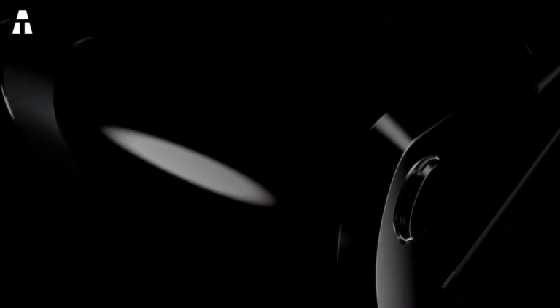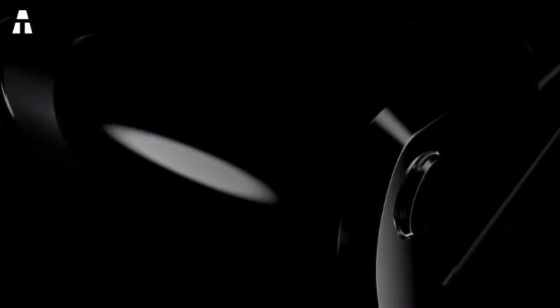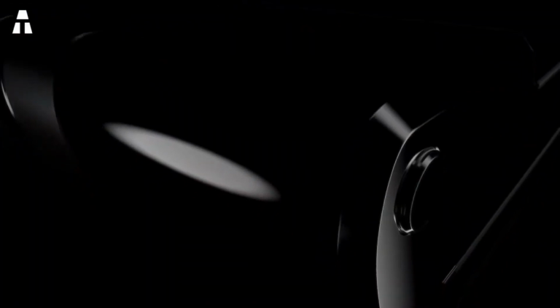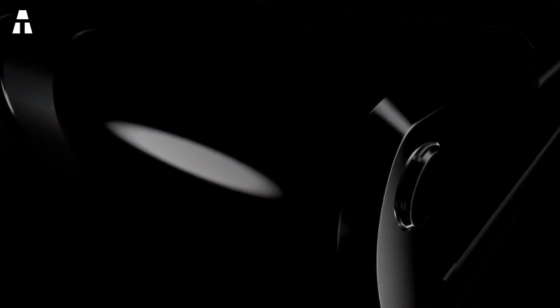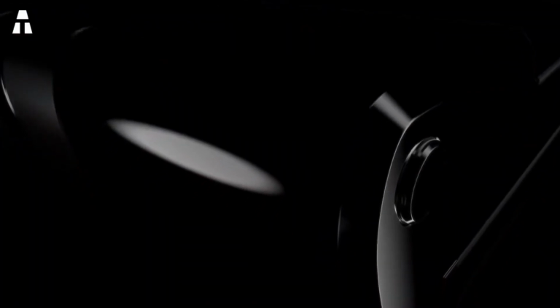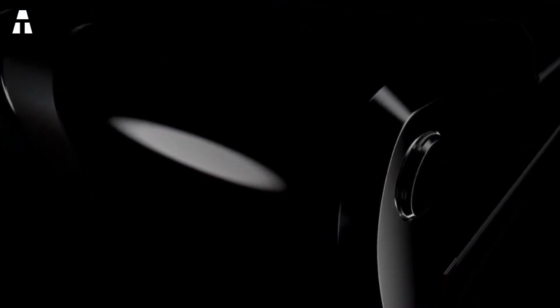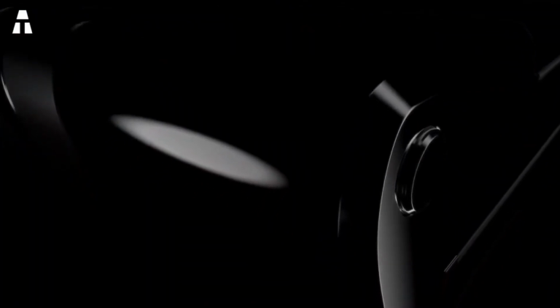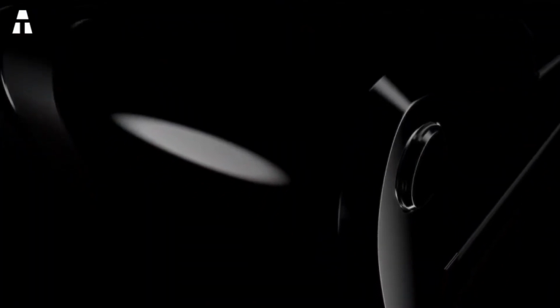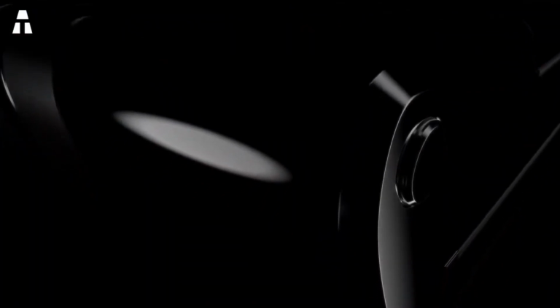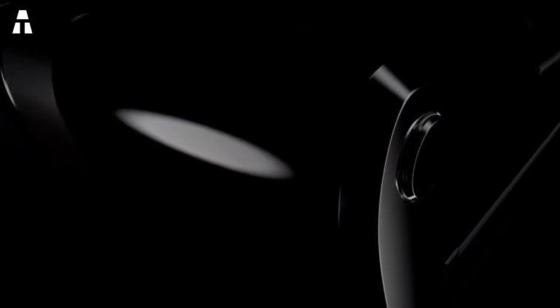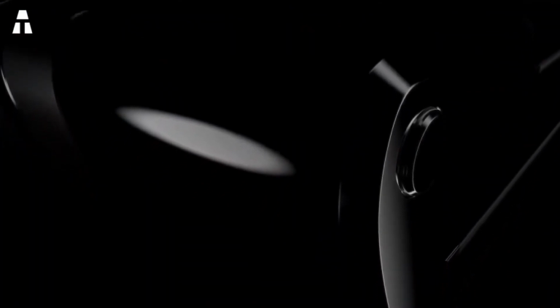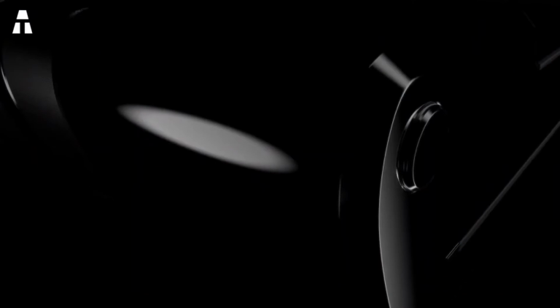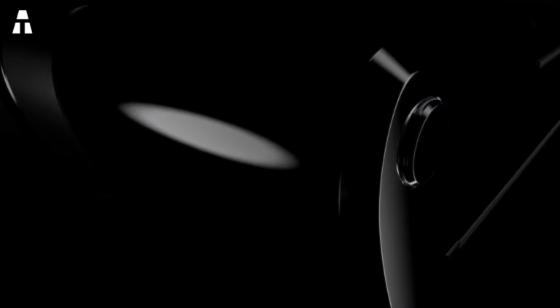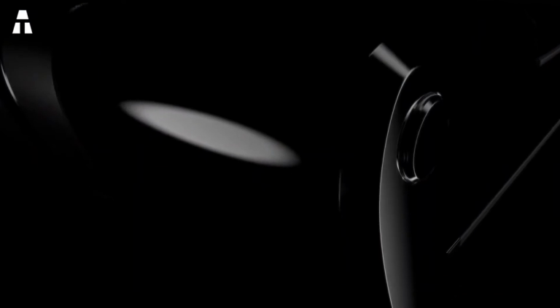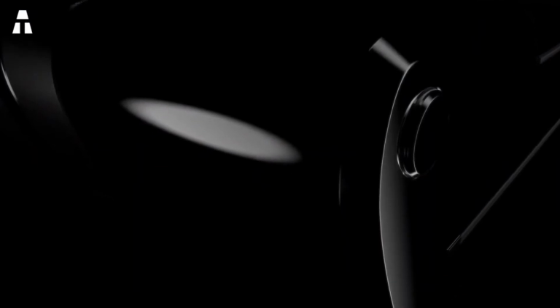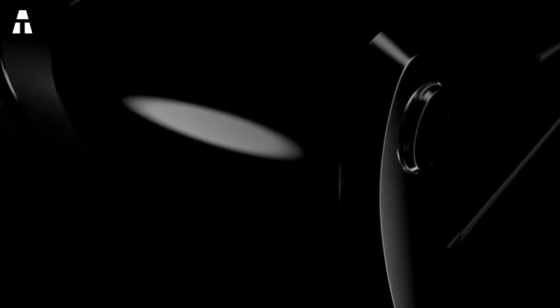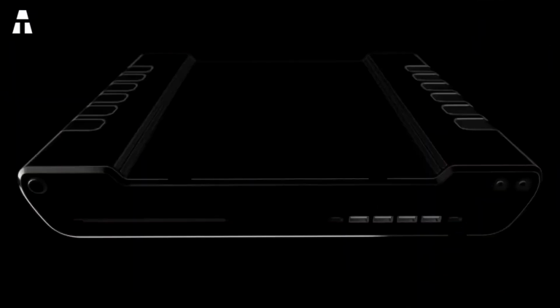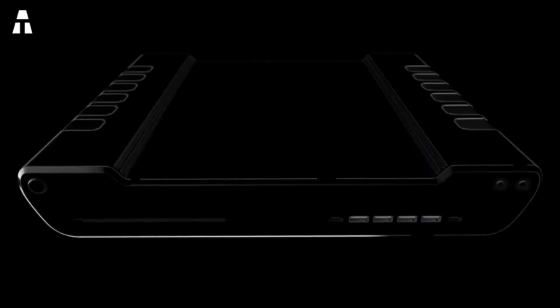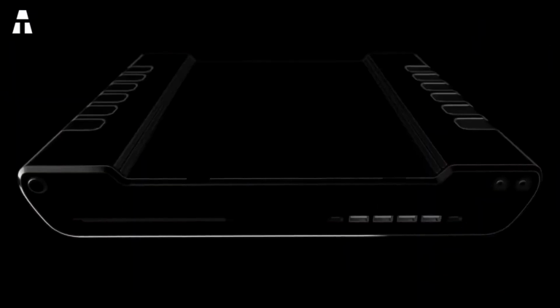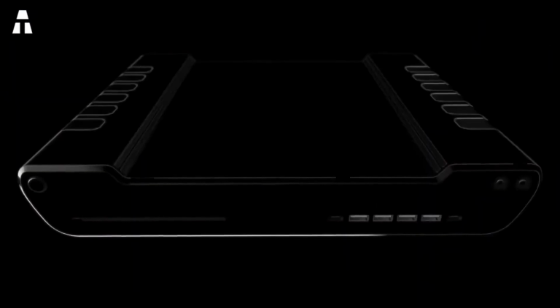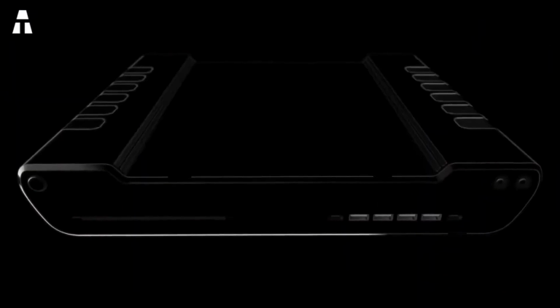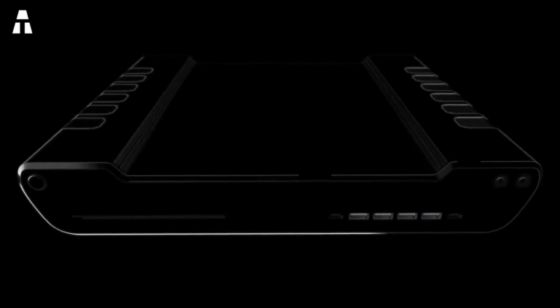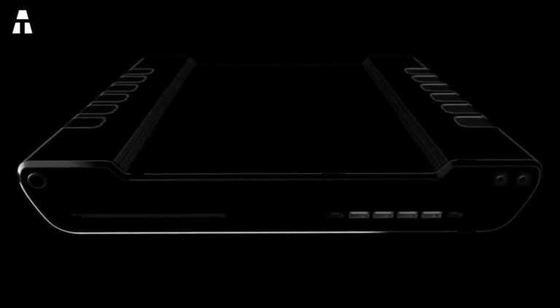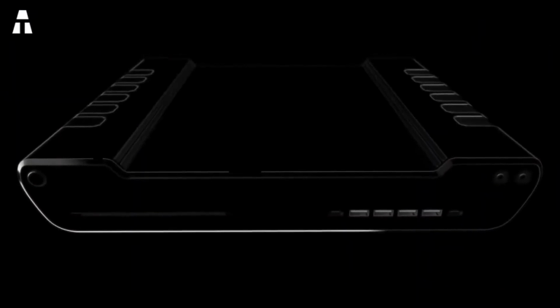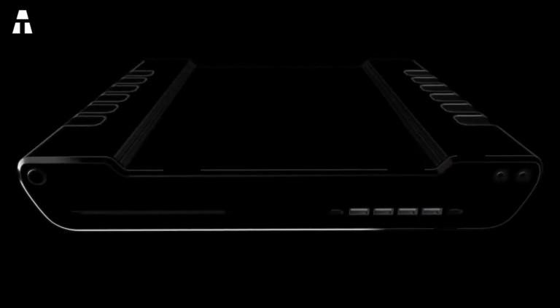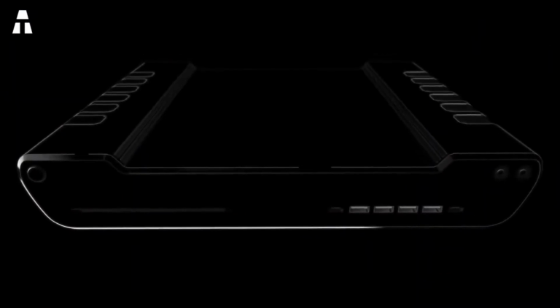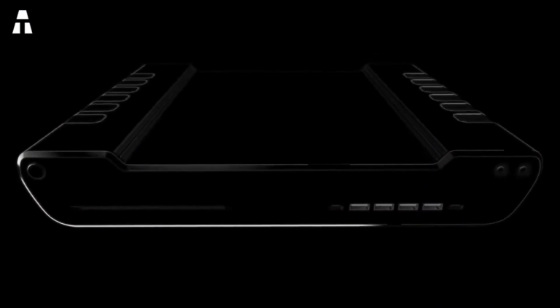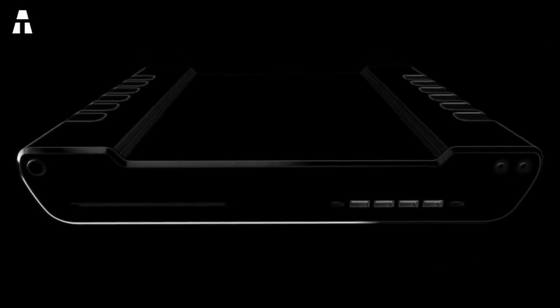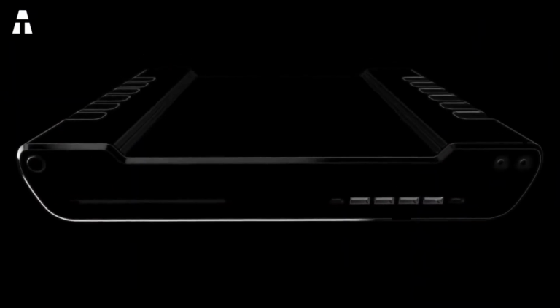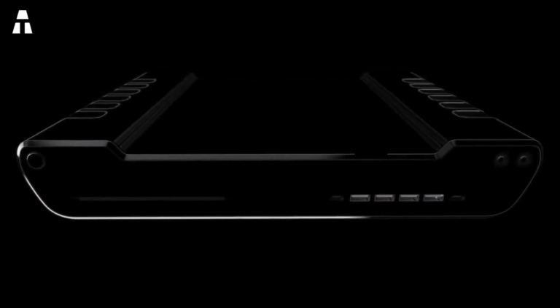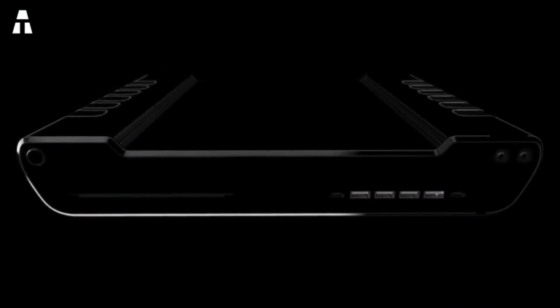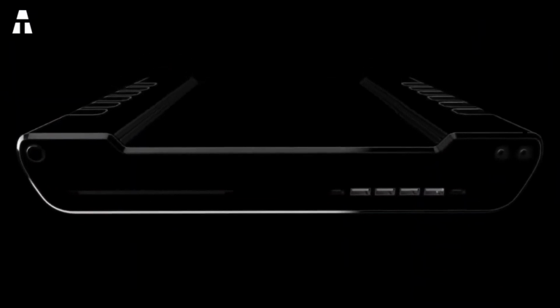The controller has also been revised. DualSense should be more immersive, and even more practical to hold in your hand.